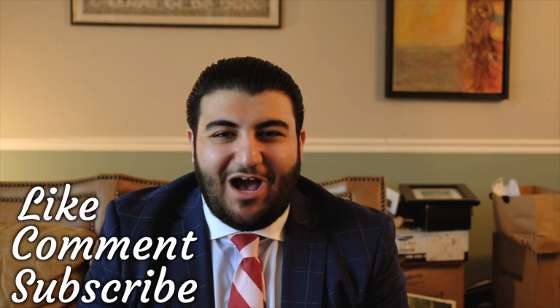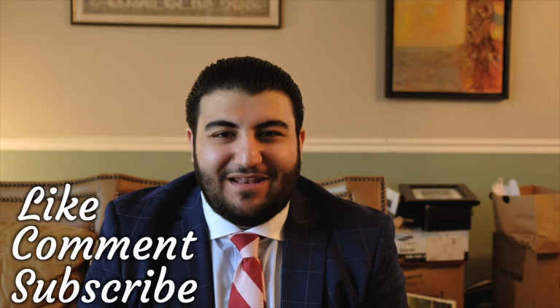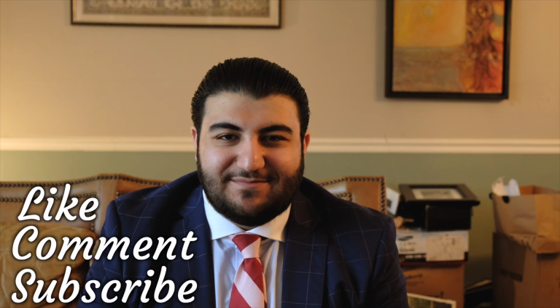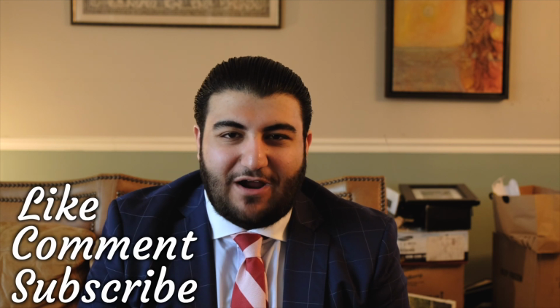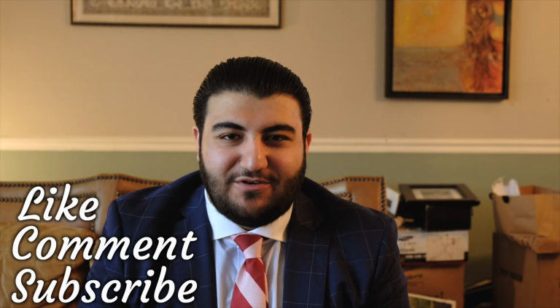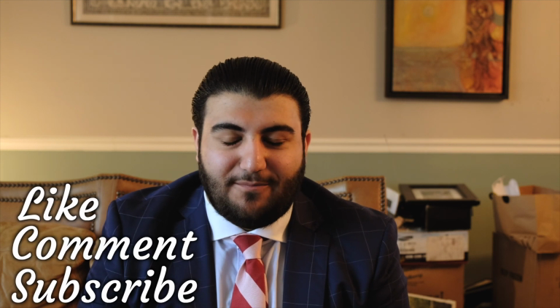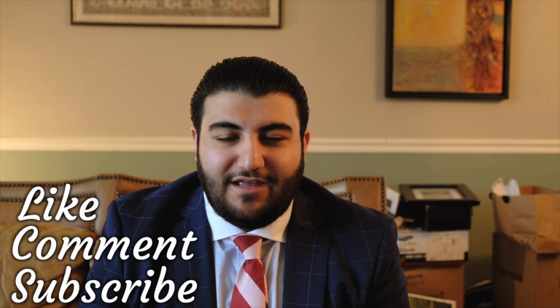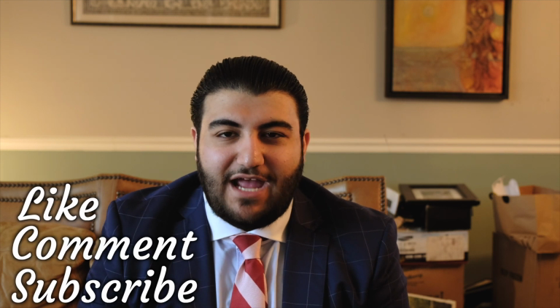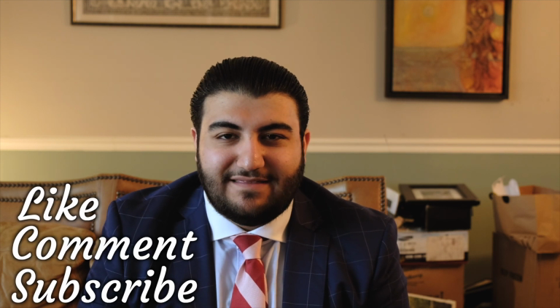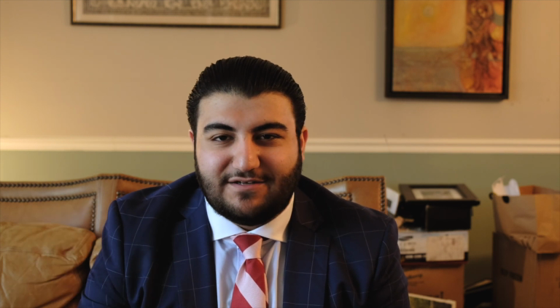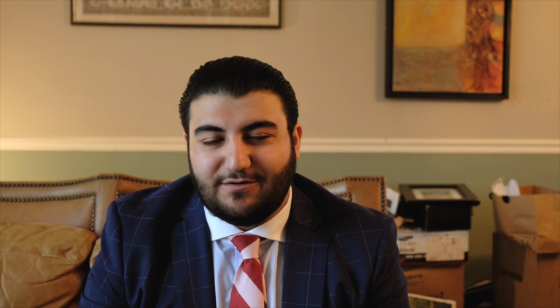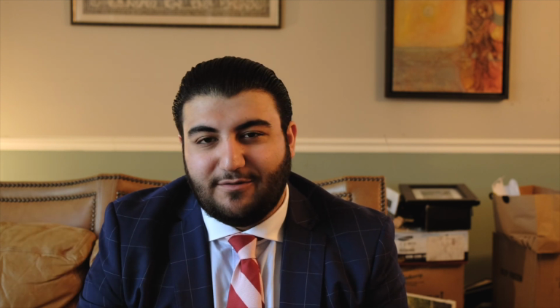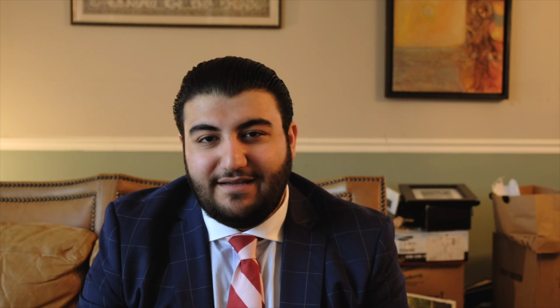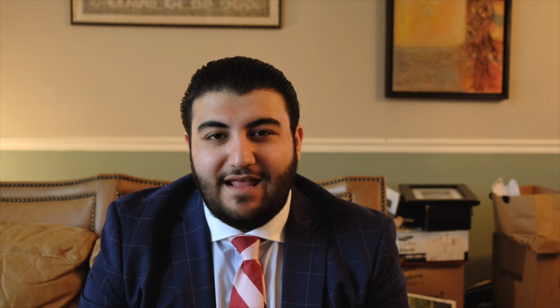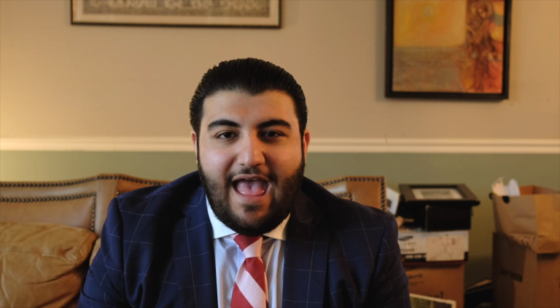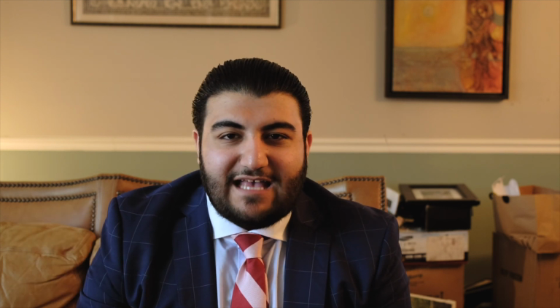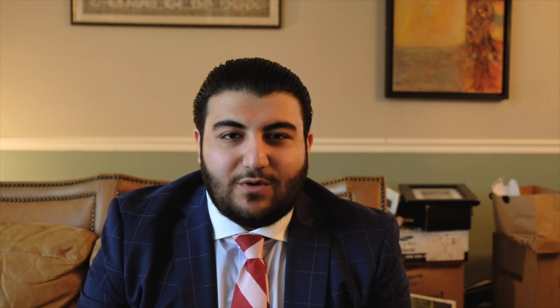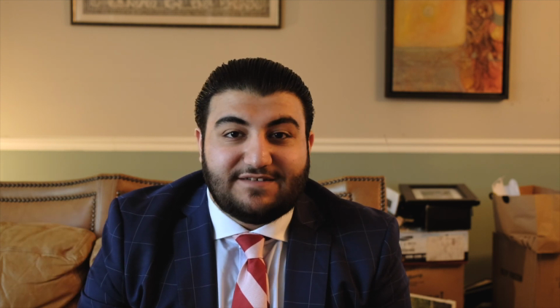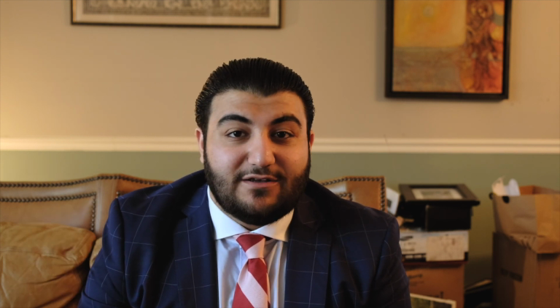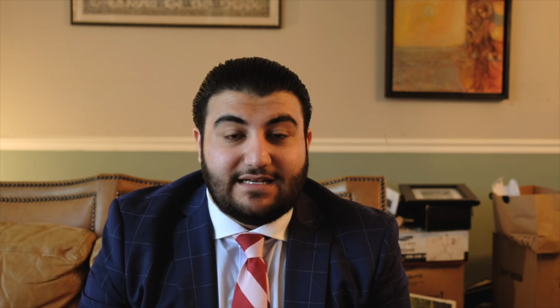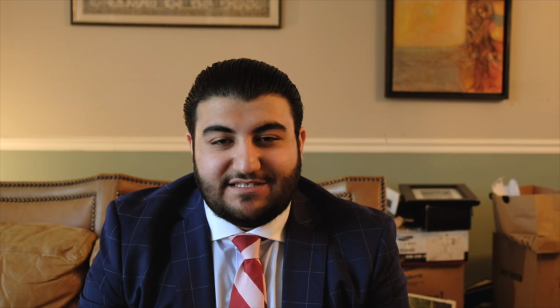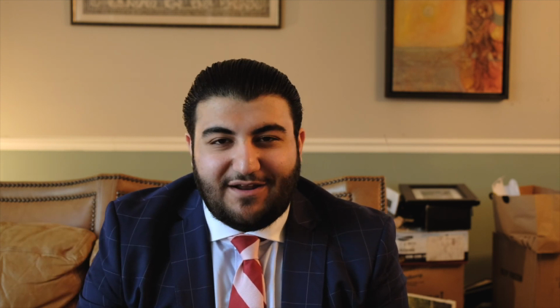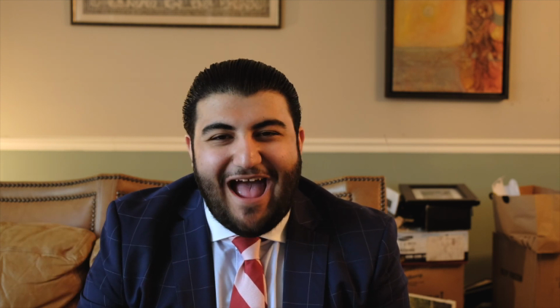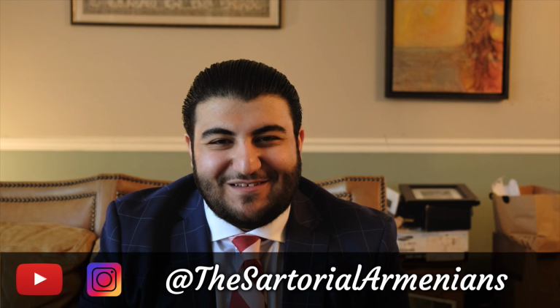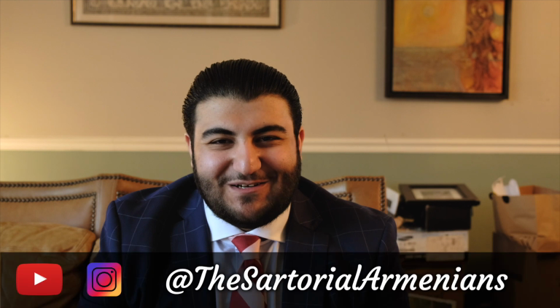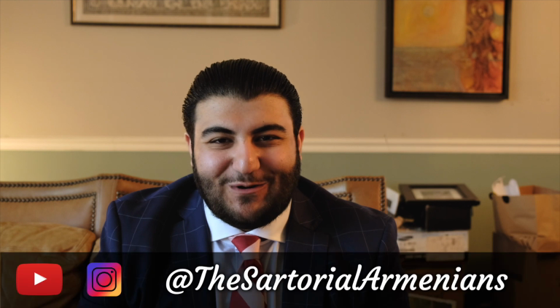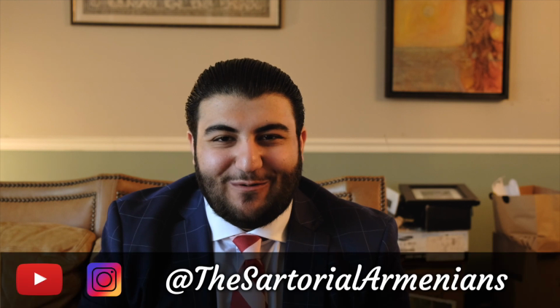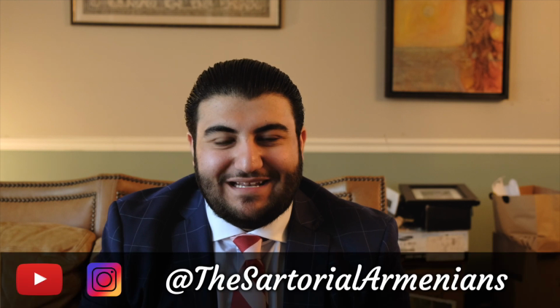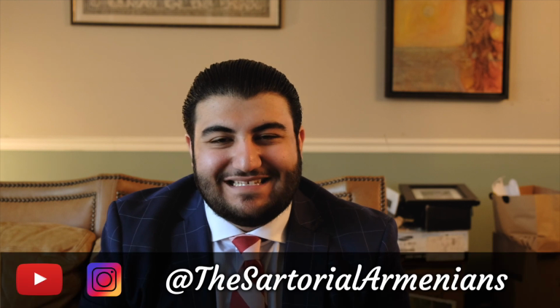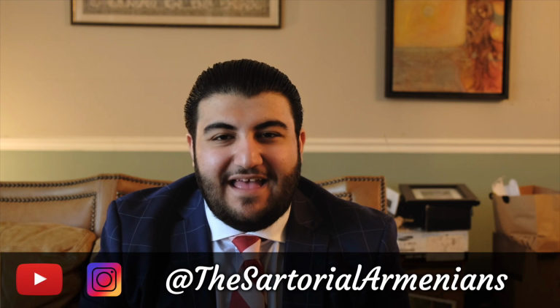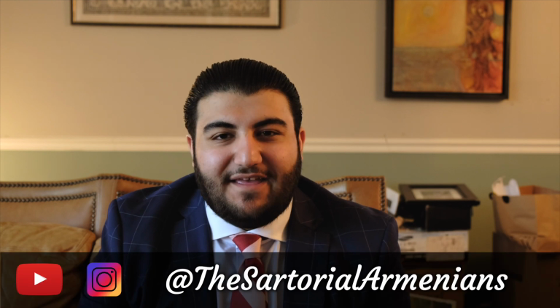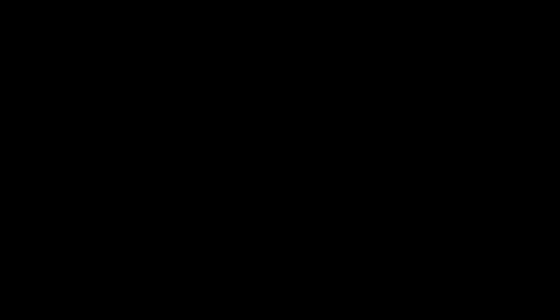I really hope you enjoyed this video. Please don't forget to like, comment, and subscribe to our page at the Sartorial Armenian, as well as follow us on Instagram at the Sartorial Armenians. Thank you.